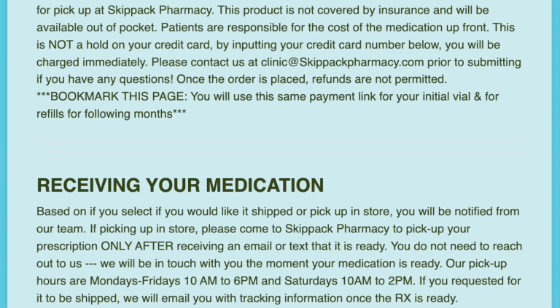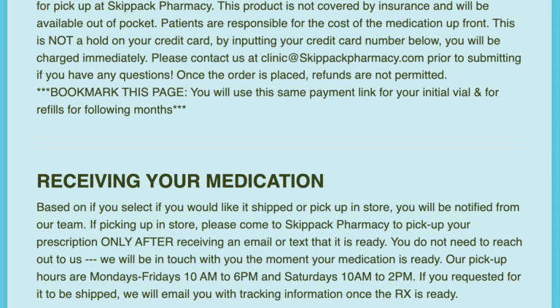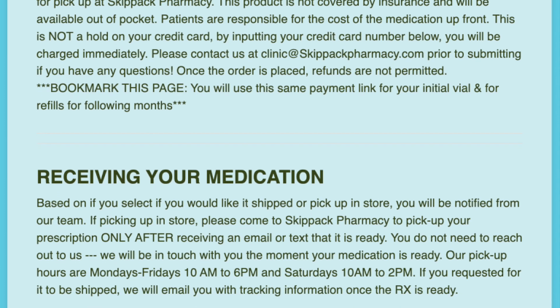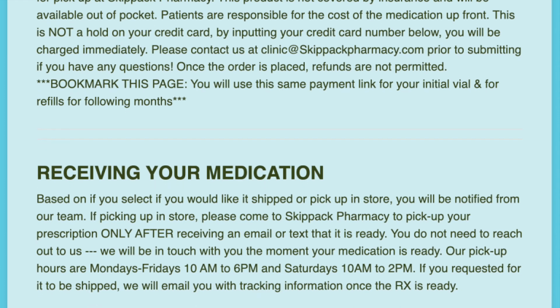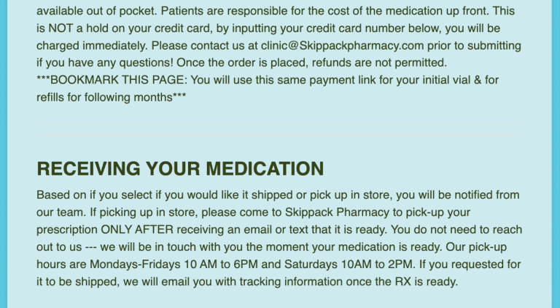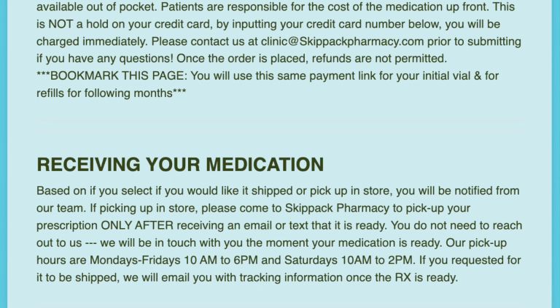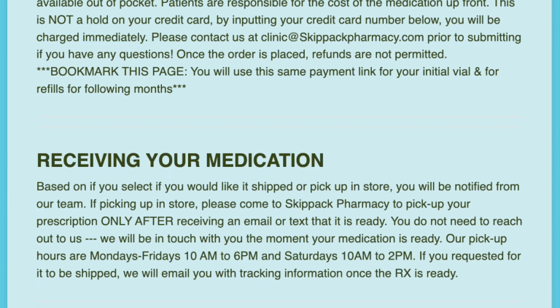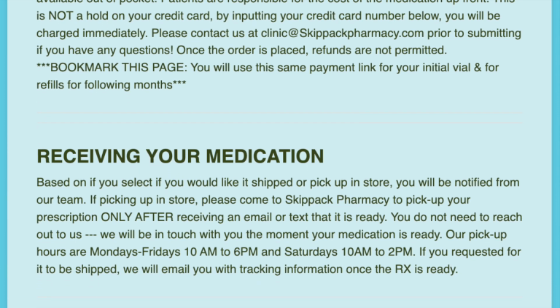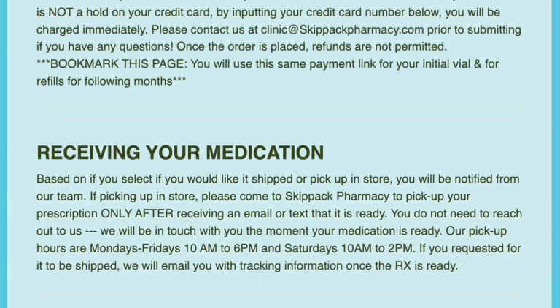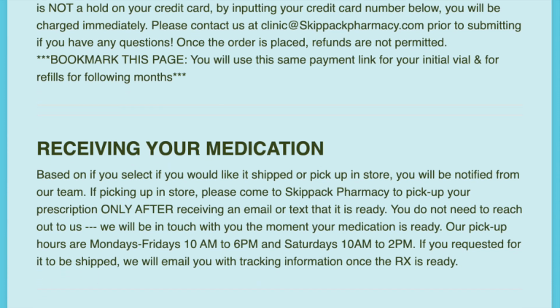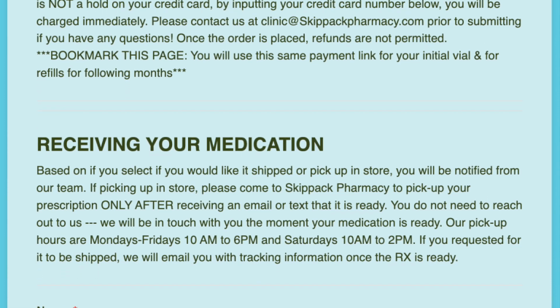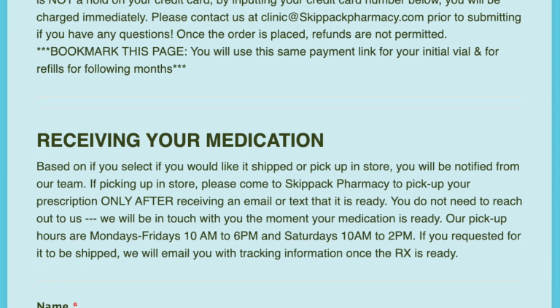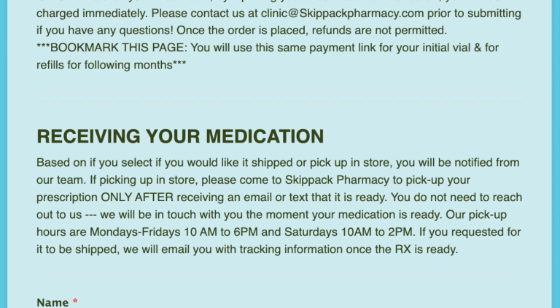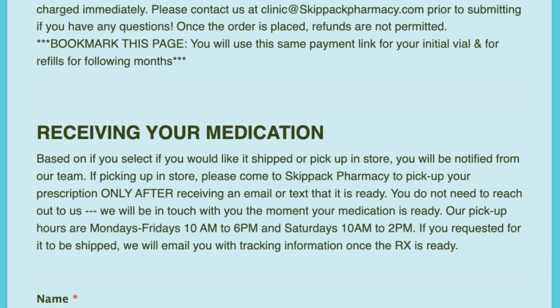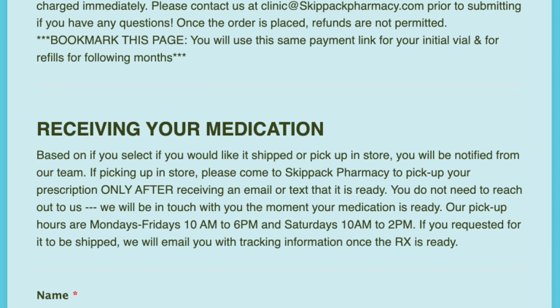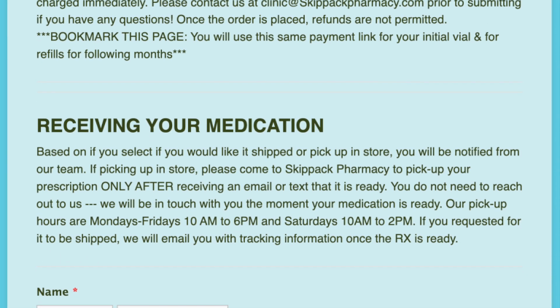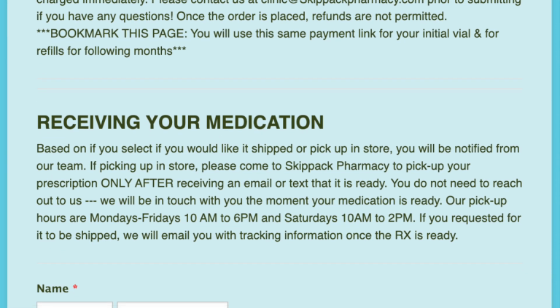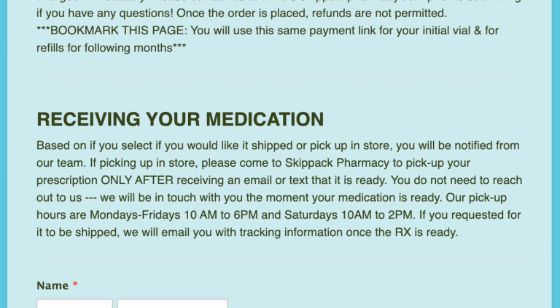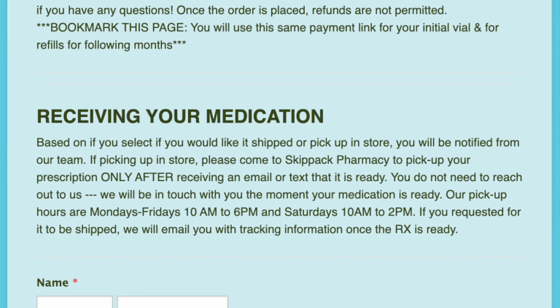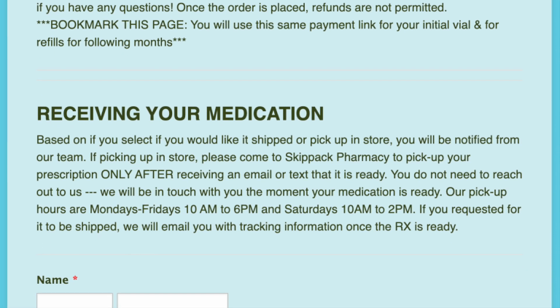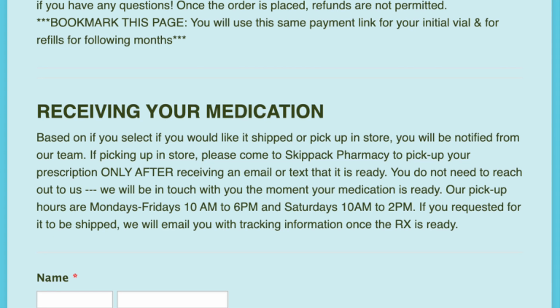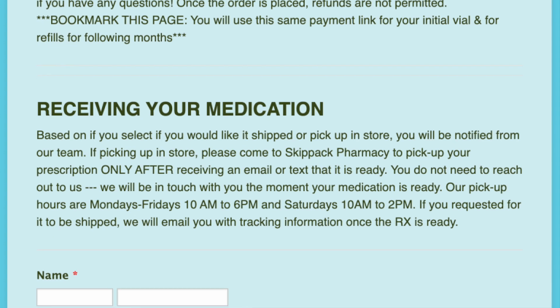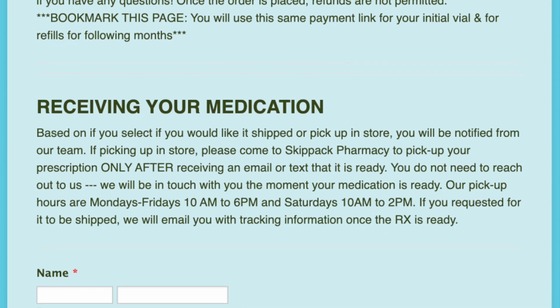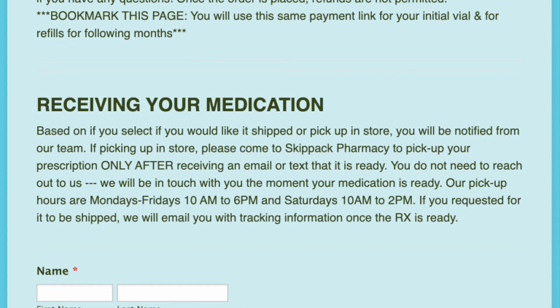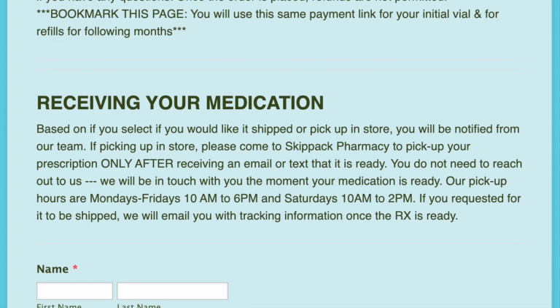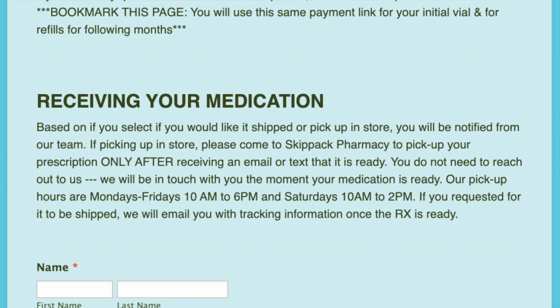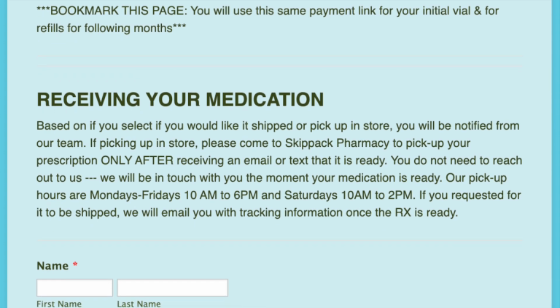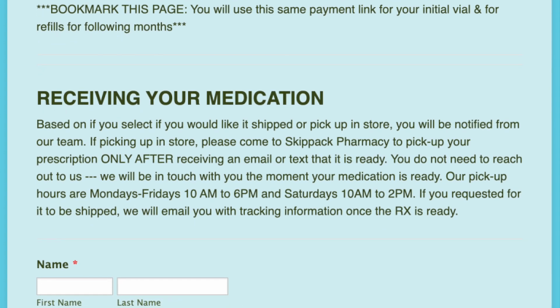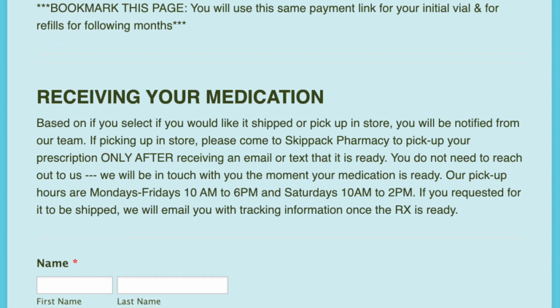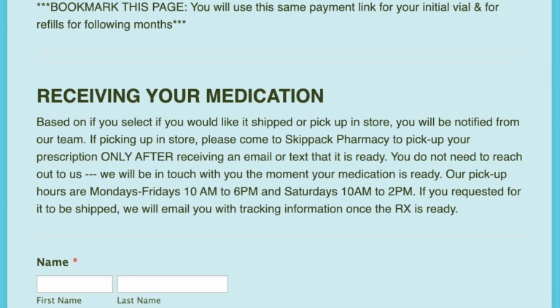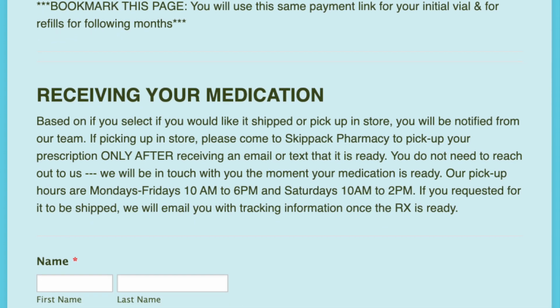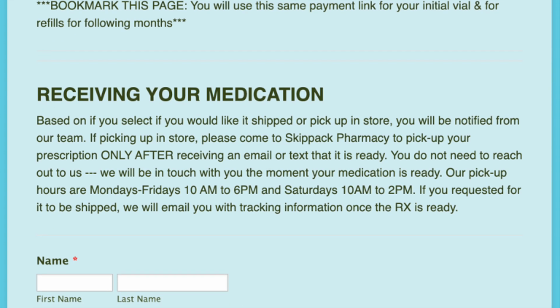Once checking all mailboxes, if you still did not receive an email, please contact us at clinic@skipactpharmacy.com.